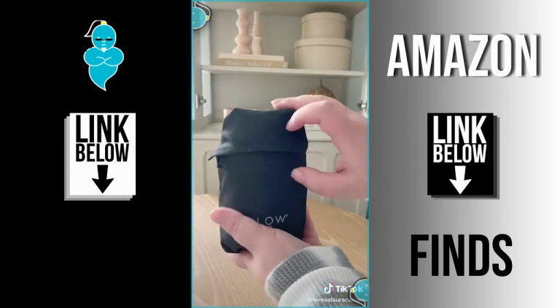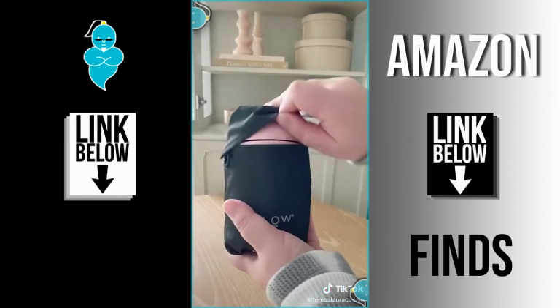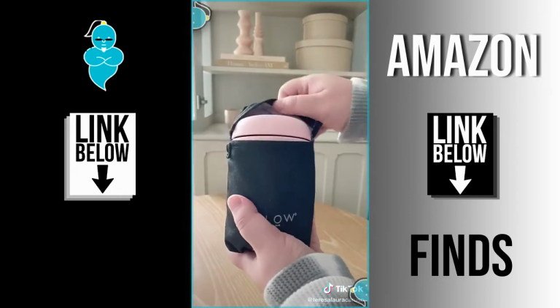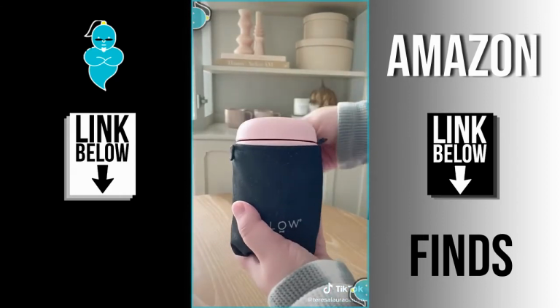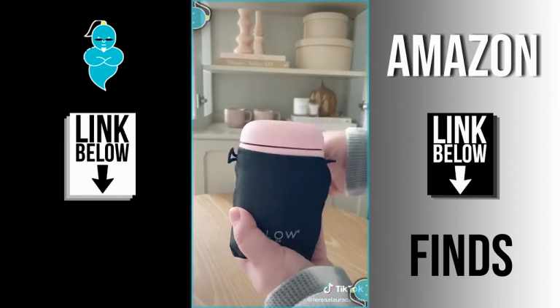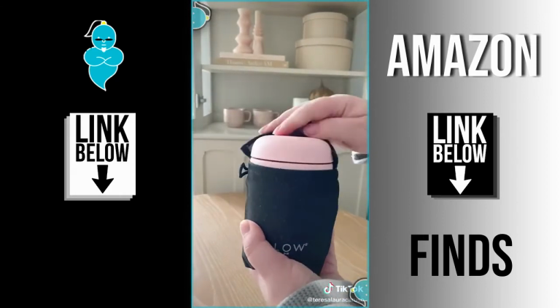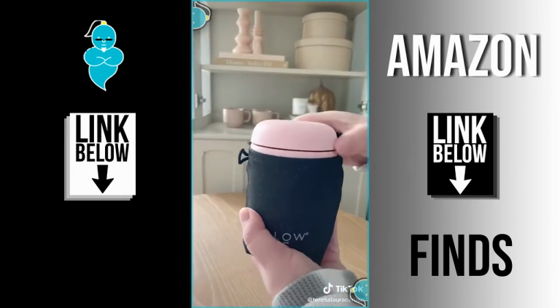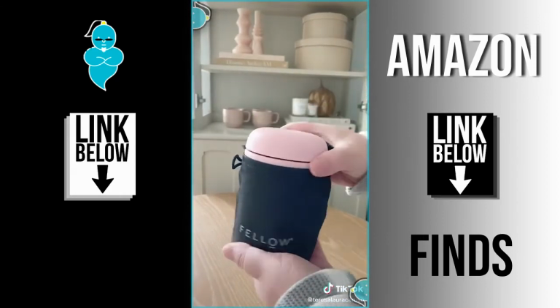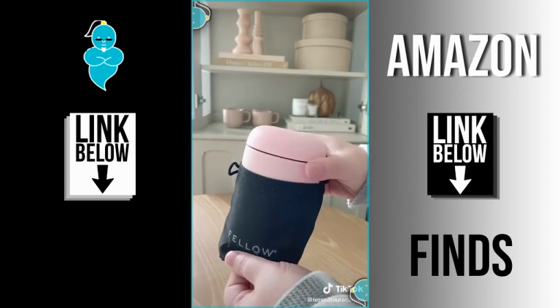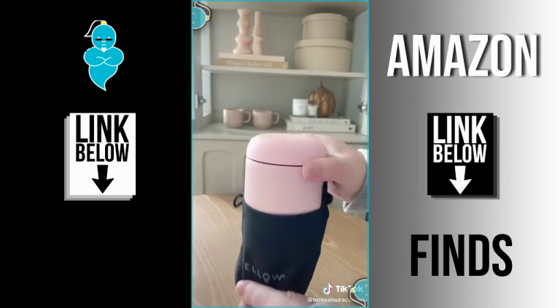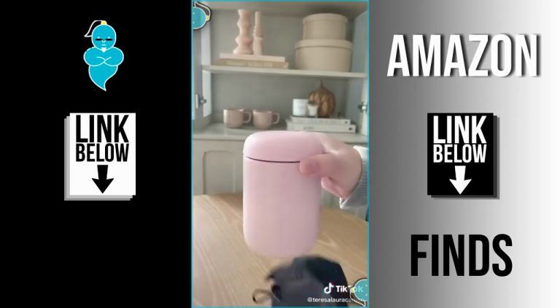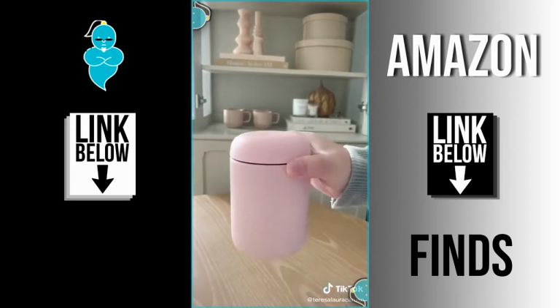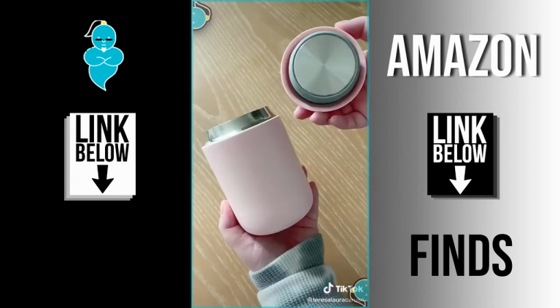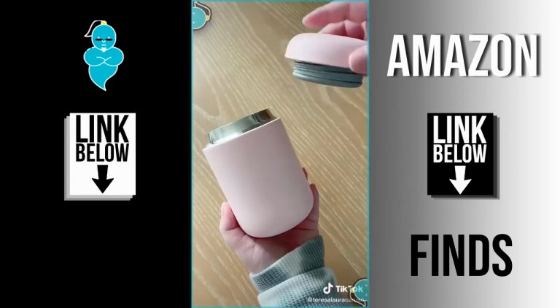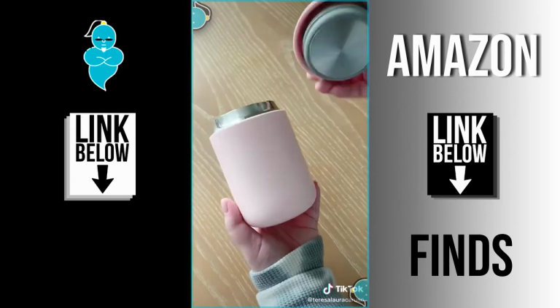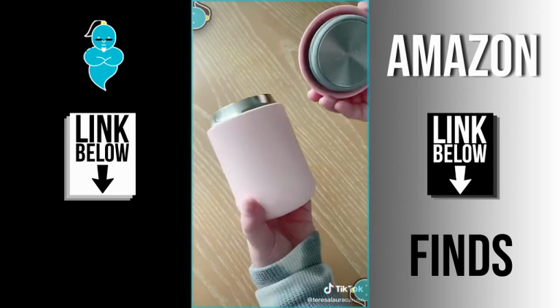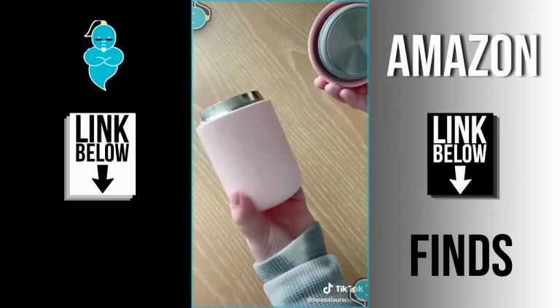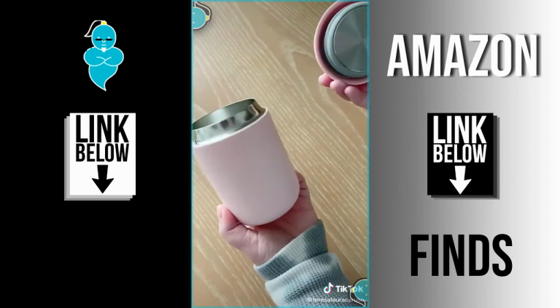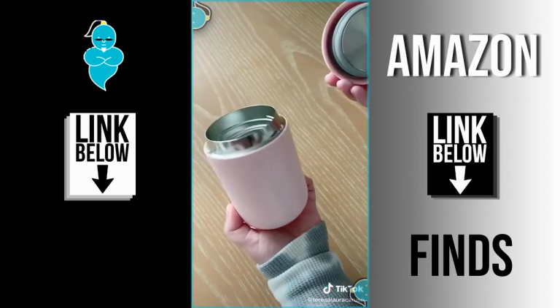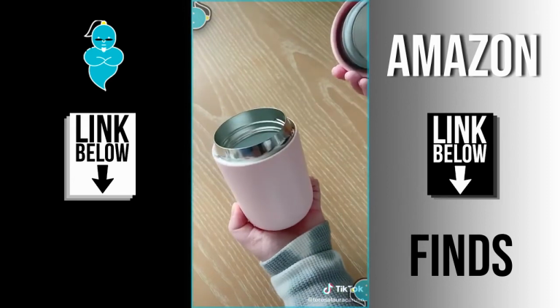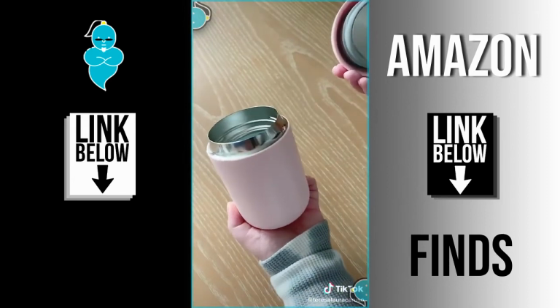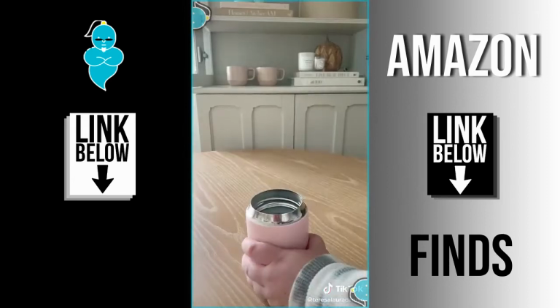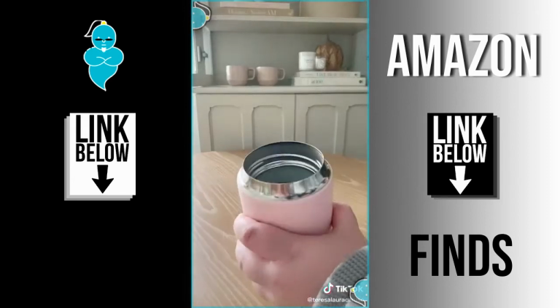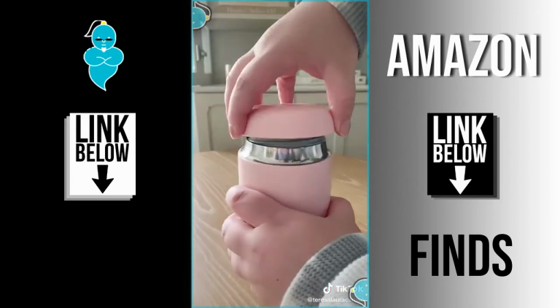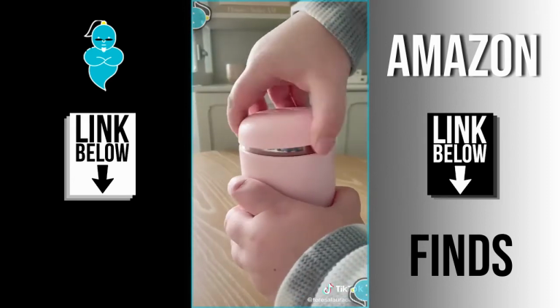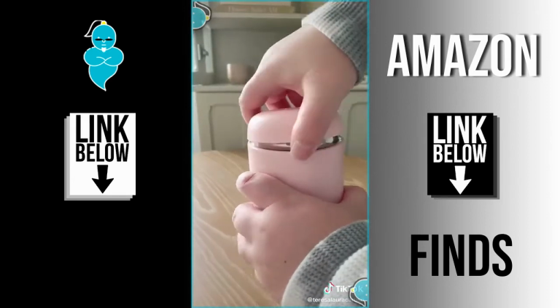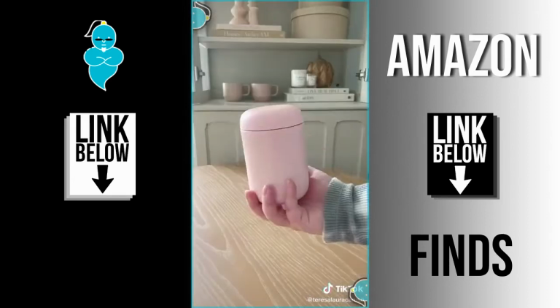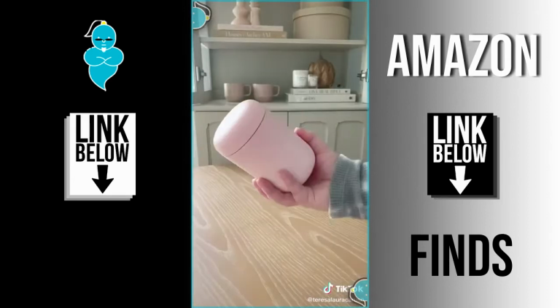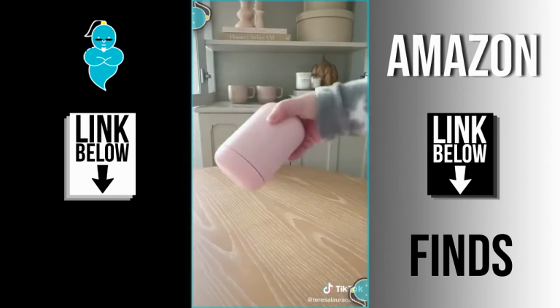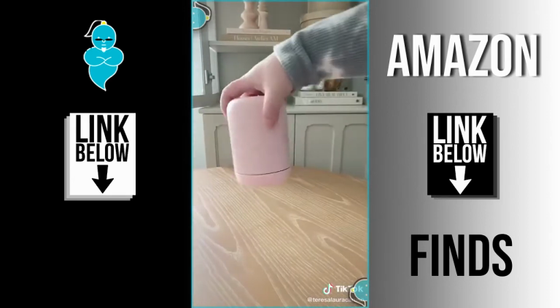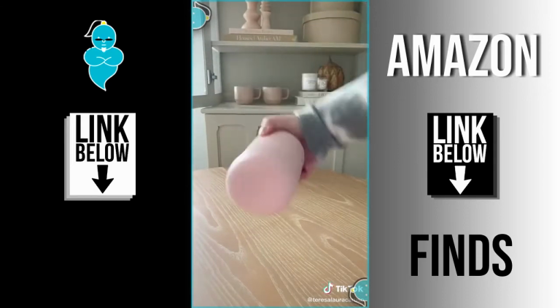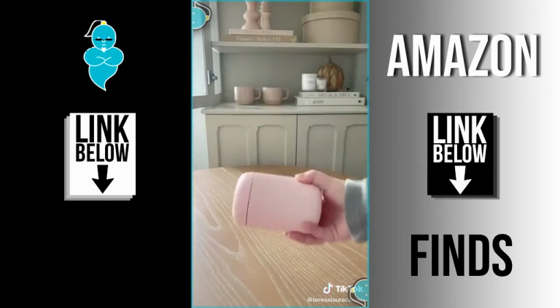And lastly is this gorgeous pink travel coffee container. You can use it to store cold or hot drinks and it really keeps the temperature. And the best part — it doesn't leak.